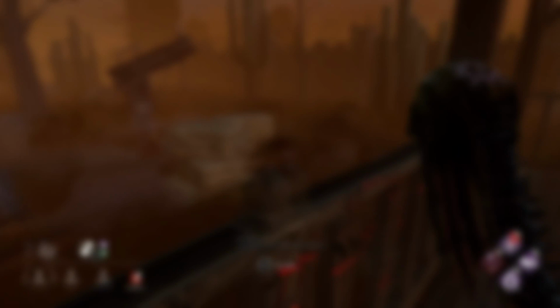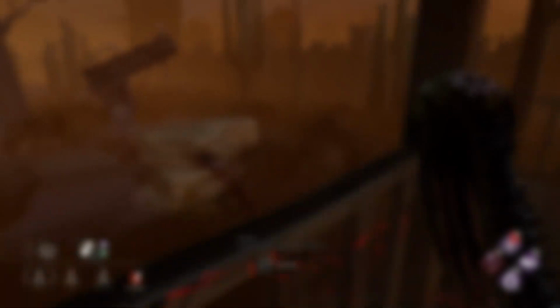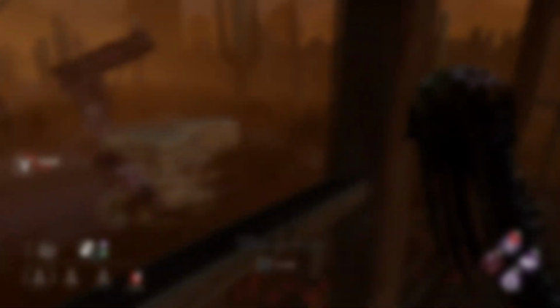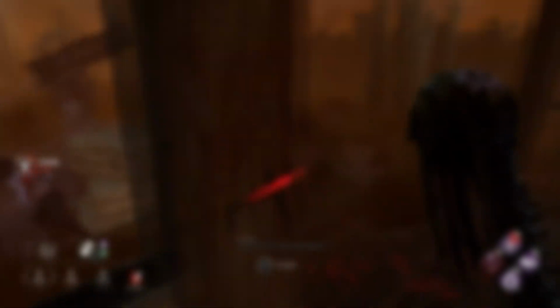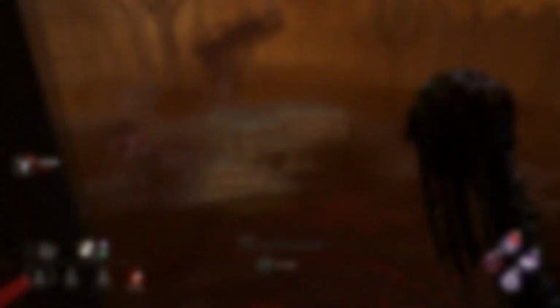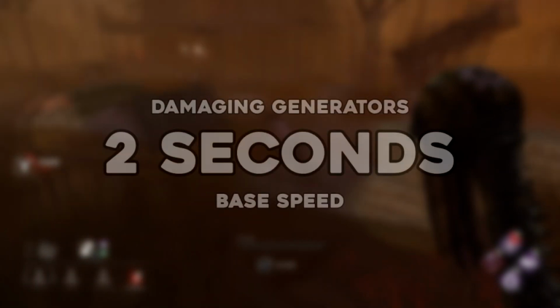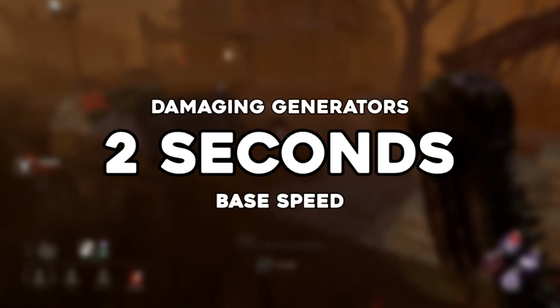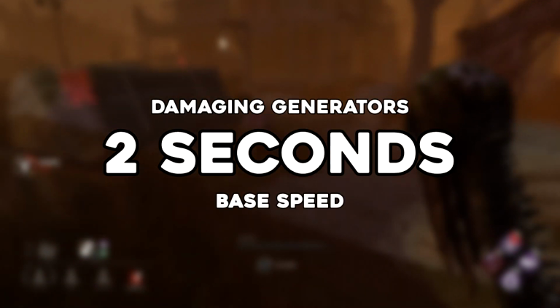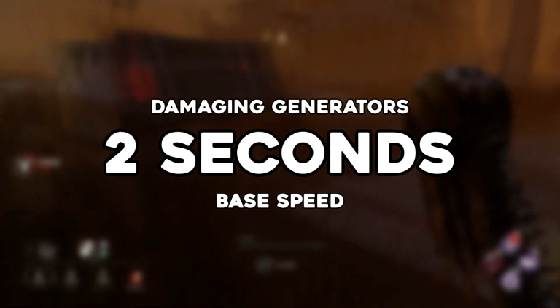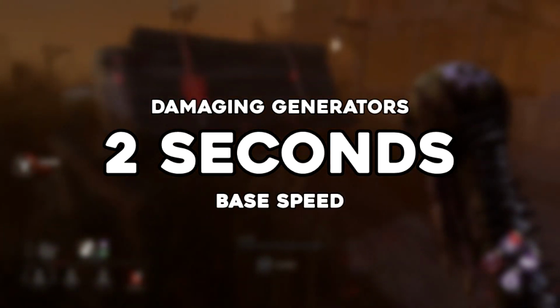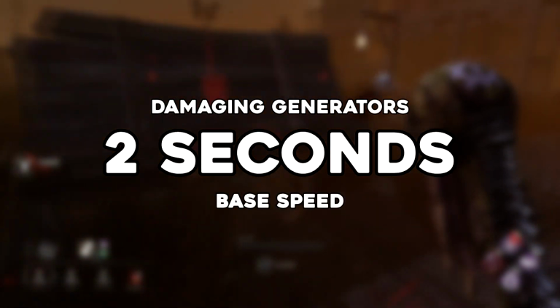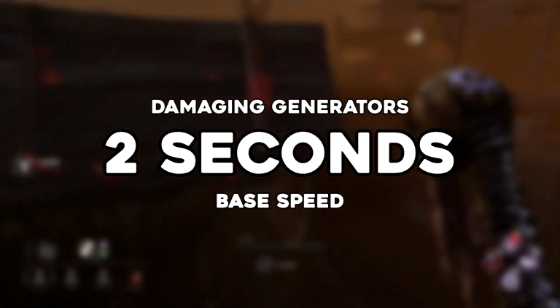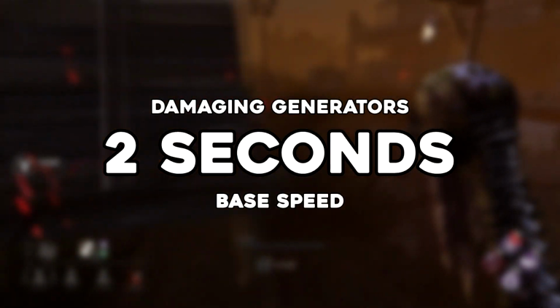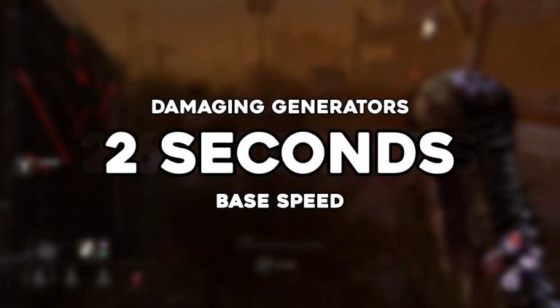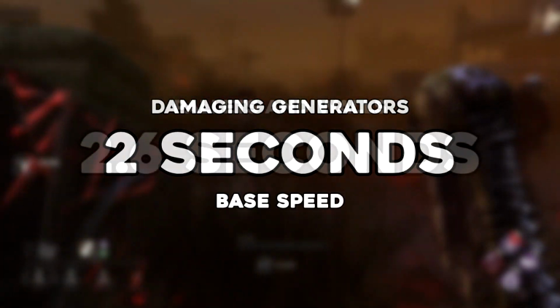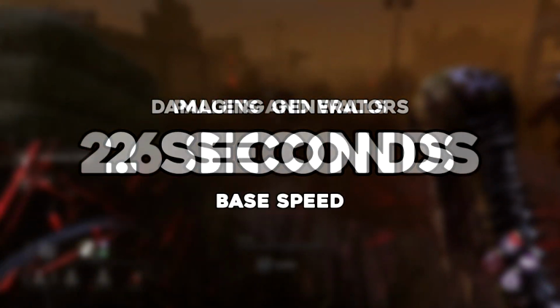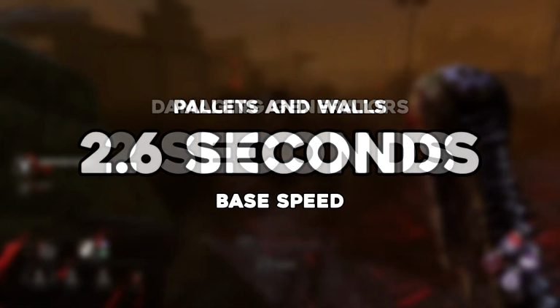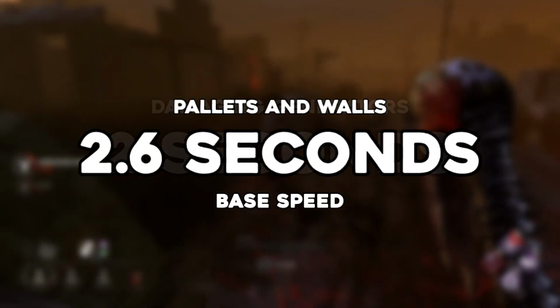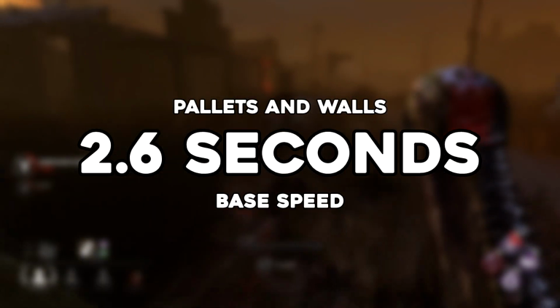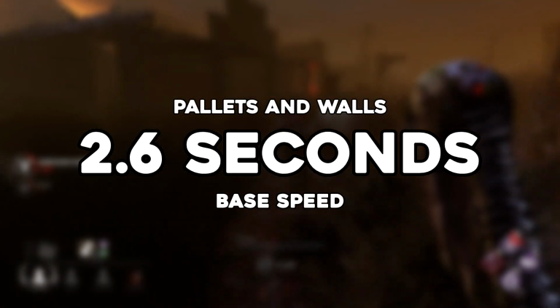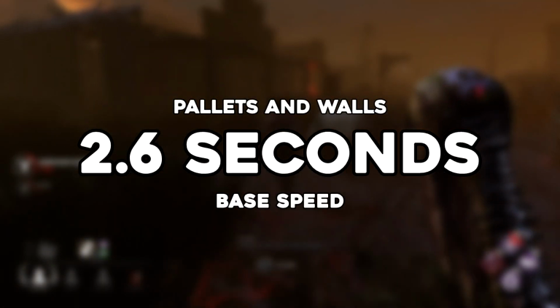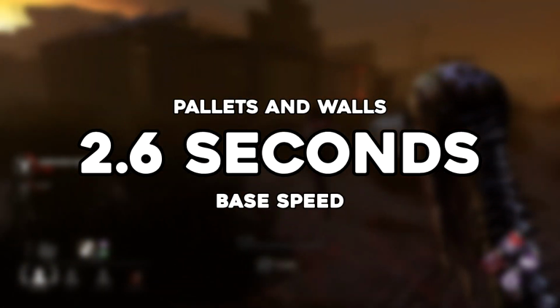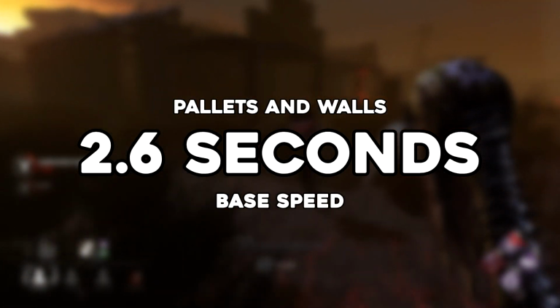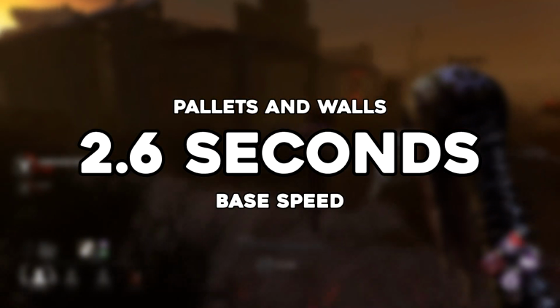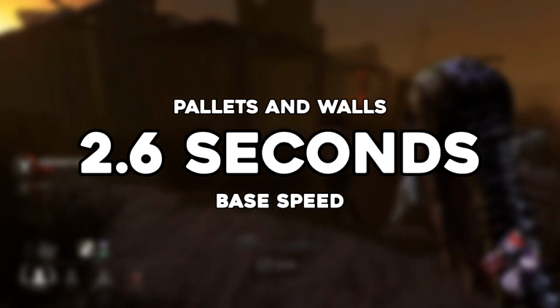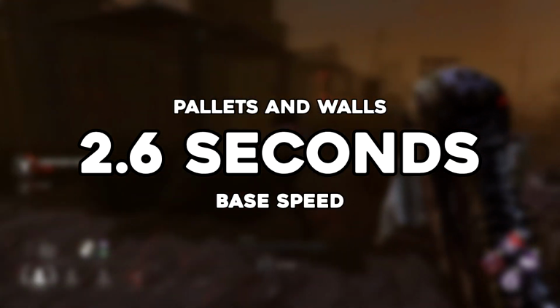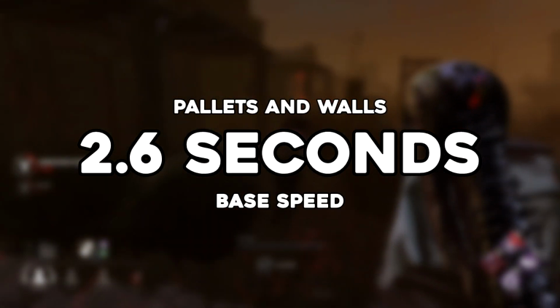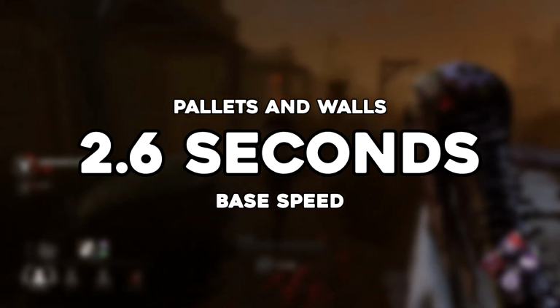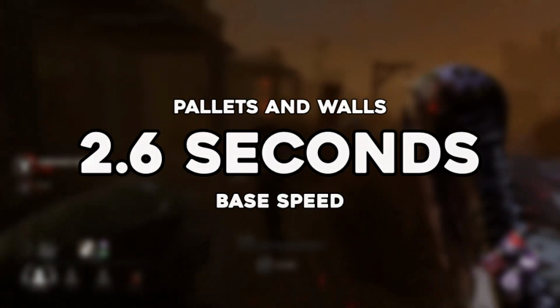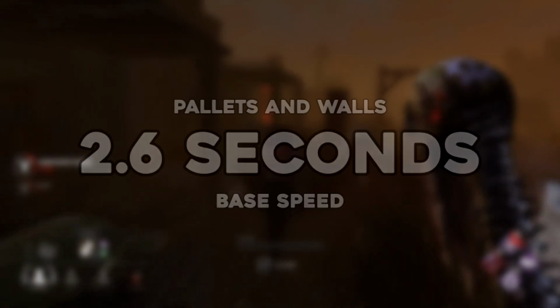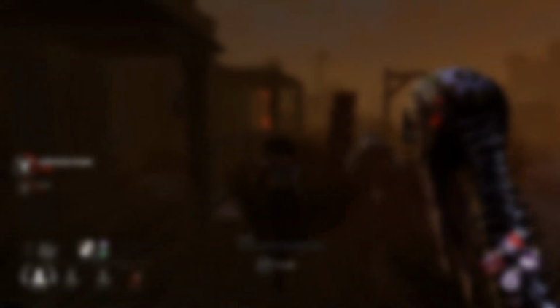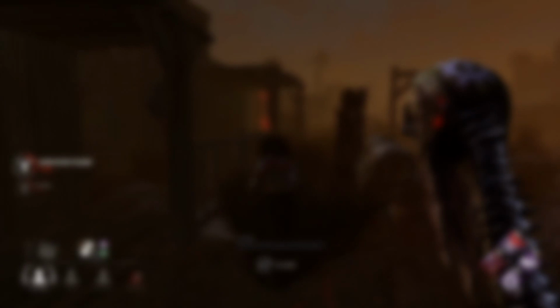Base timings: damaging generators takes two seconds, and breaking pallets and breakable walls takes 2.6 seconds.